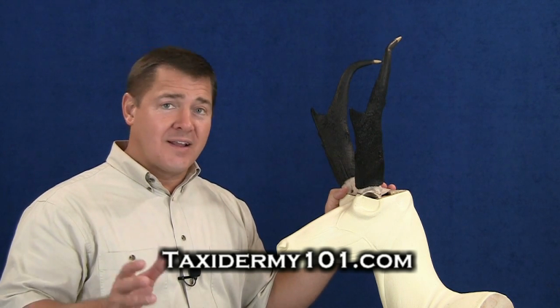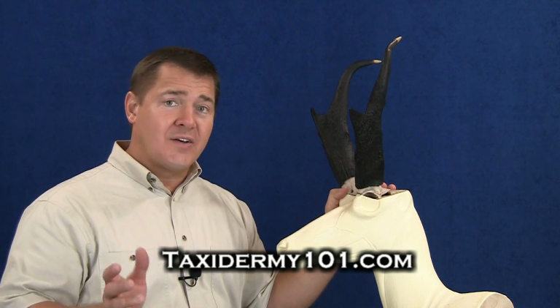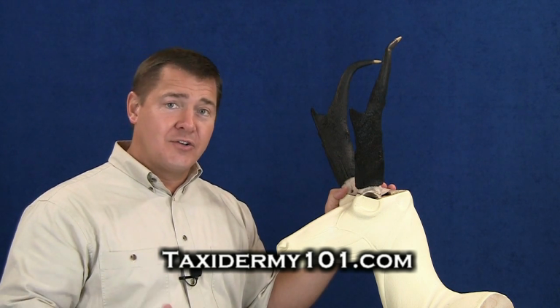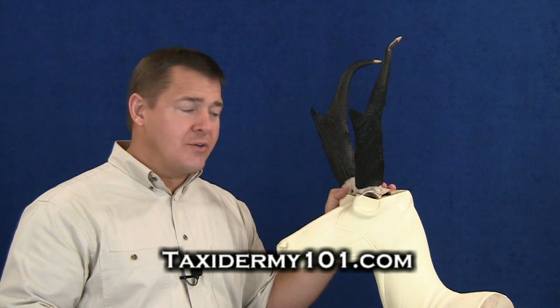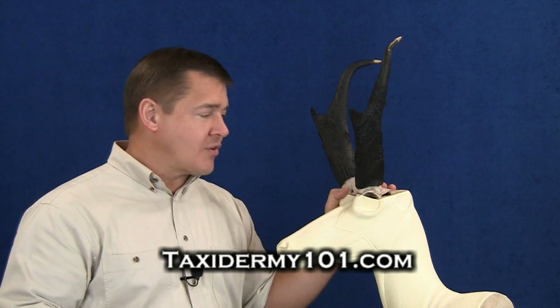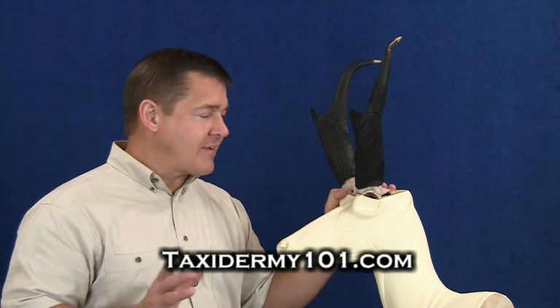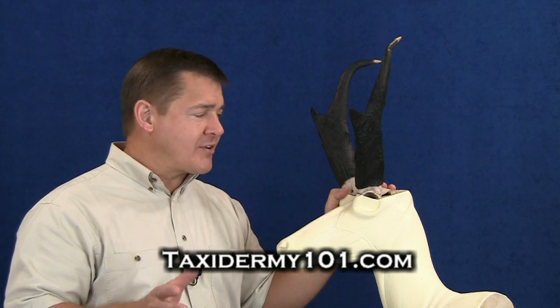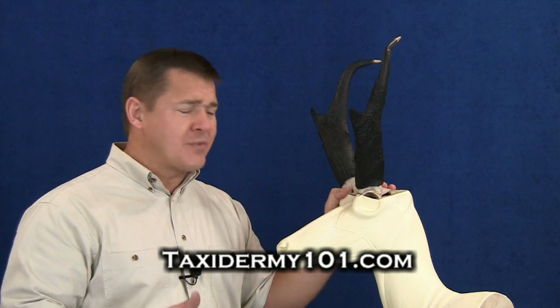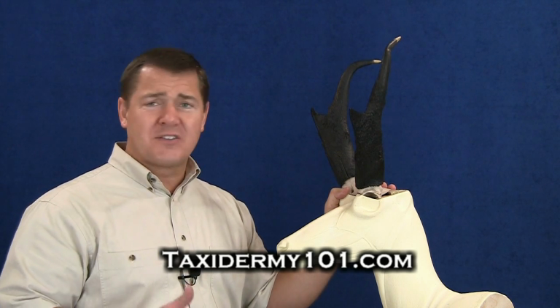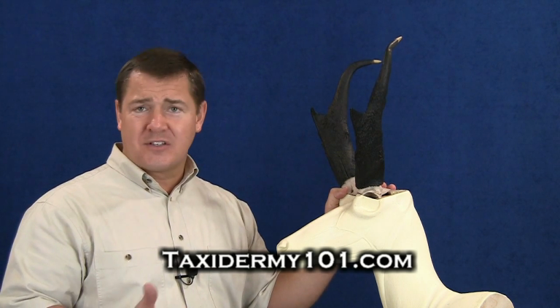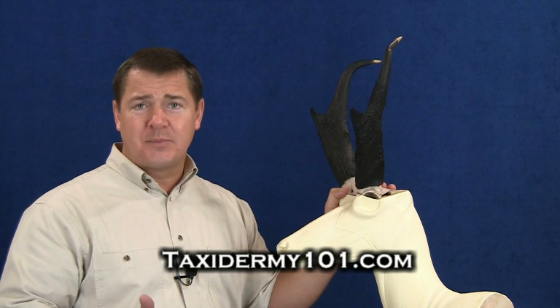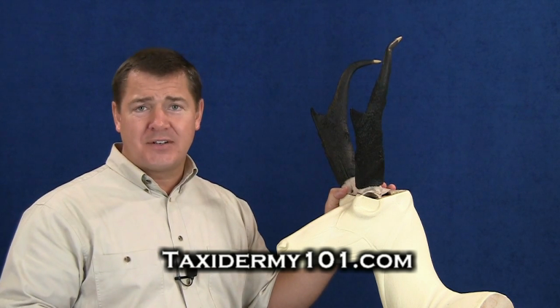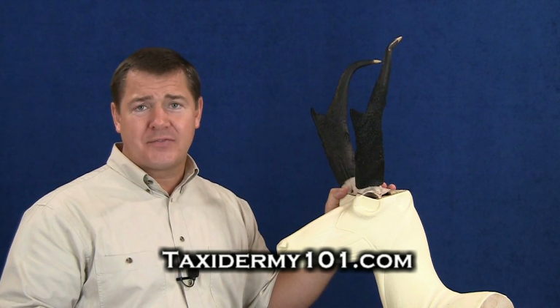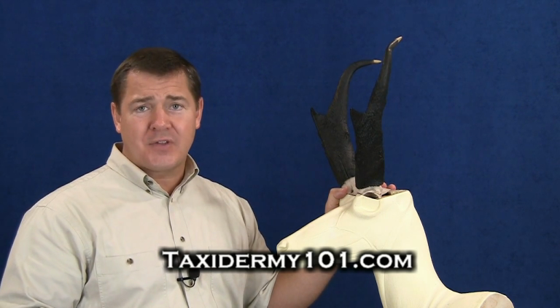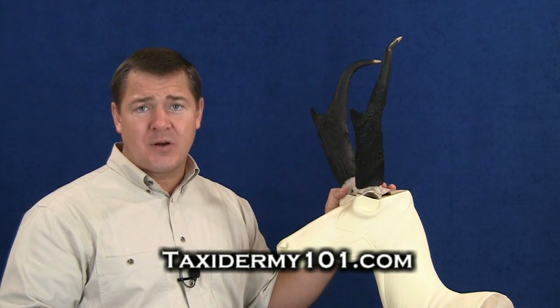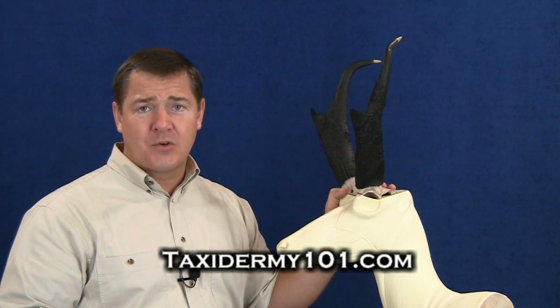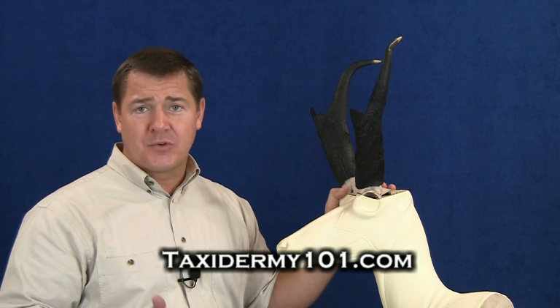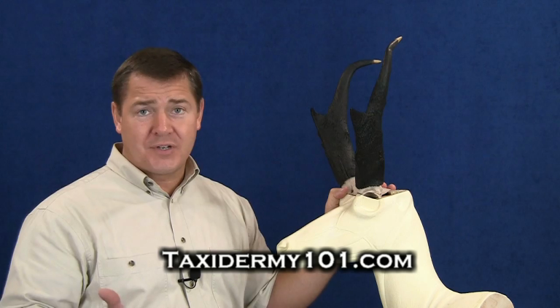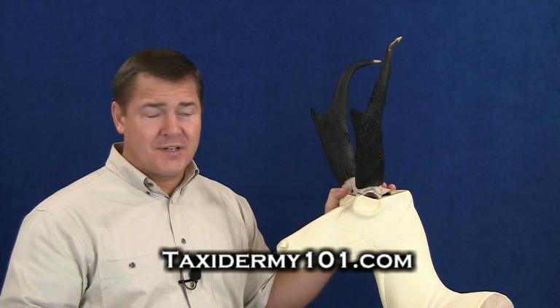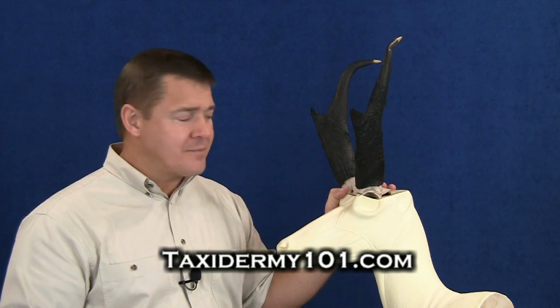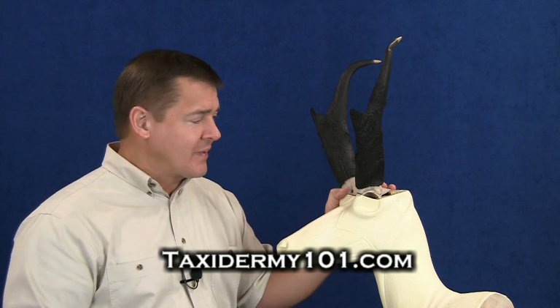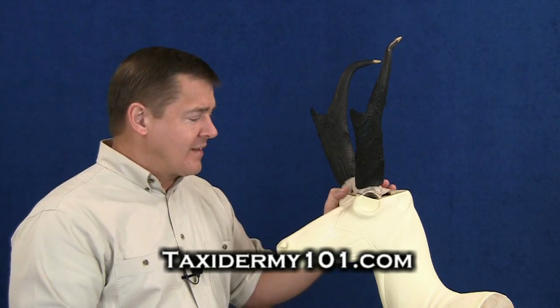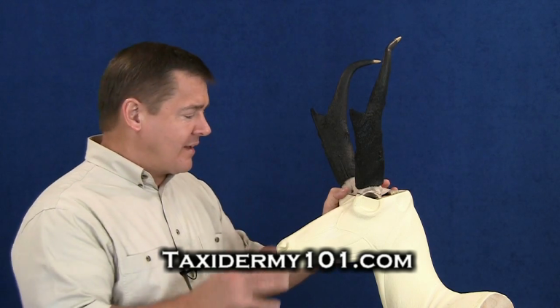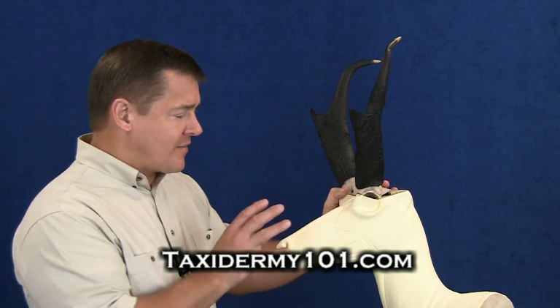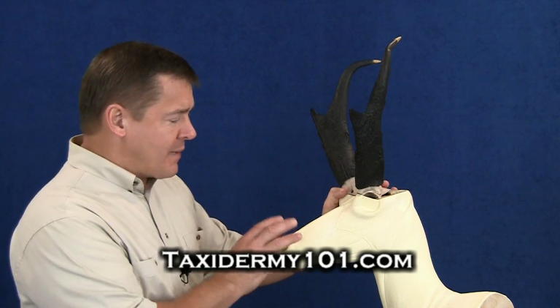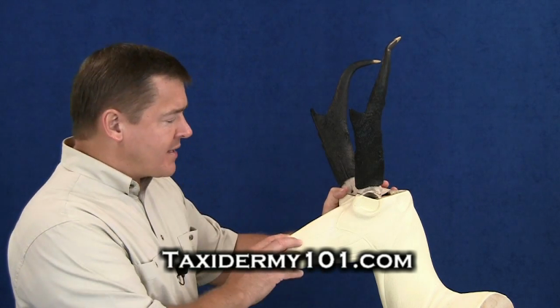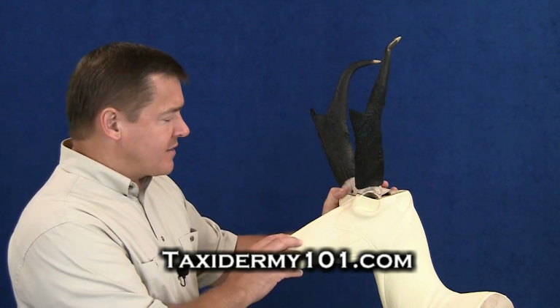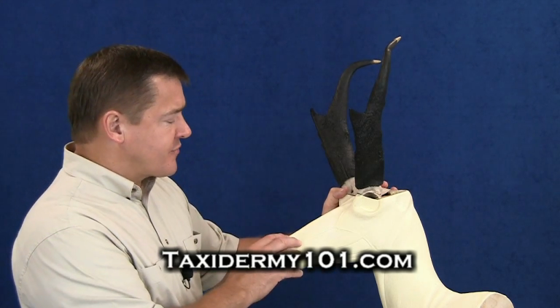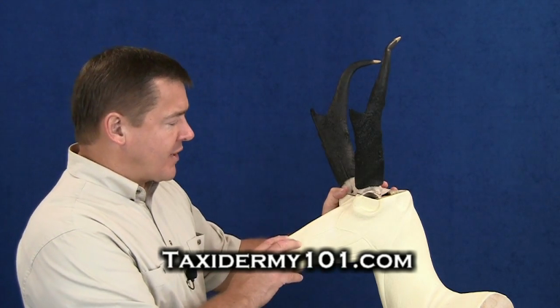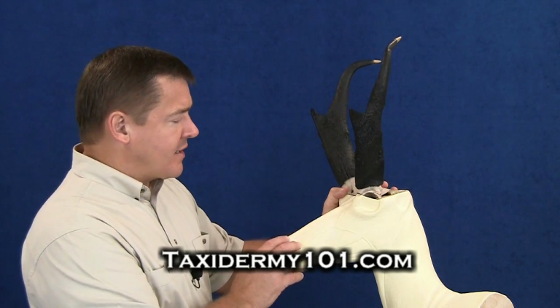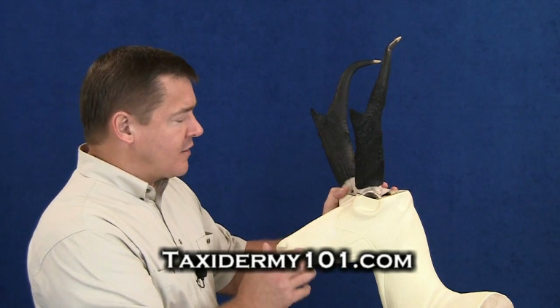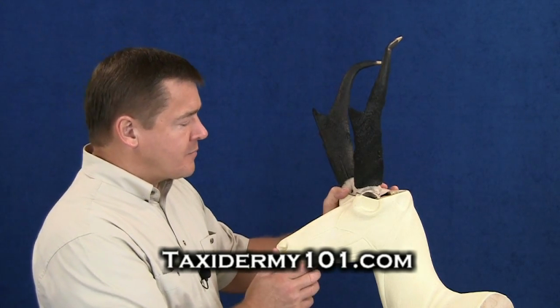Now, in doing so, I've got to do things a little bit different than I would with a deer. The mannequins for antelope, they actually leave...